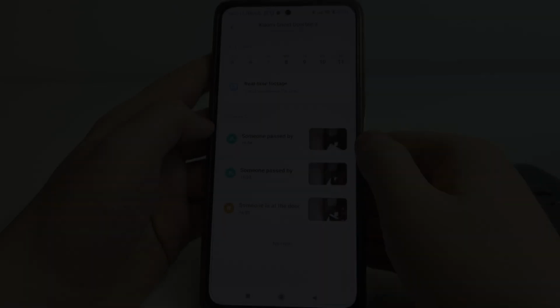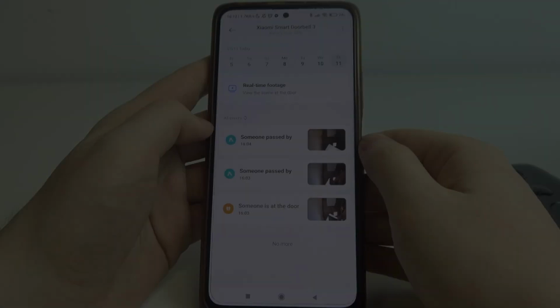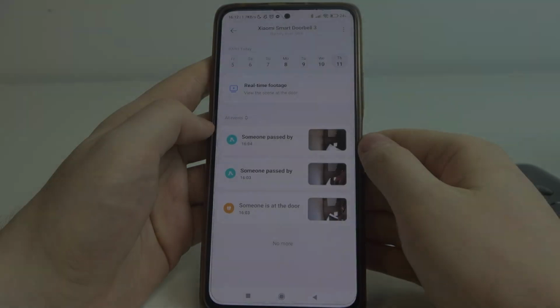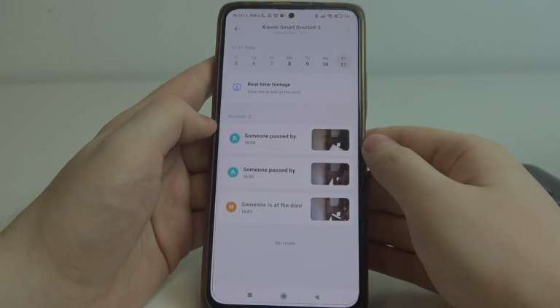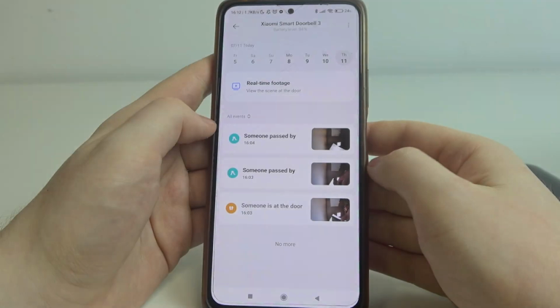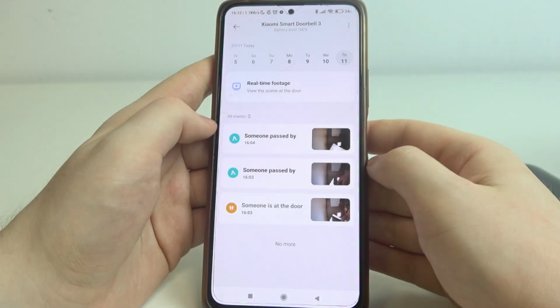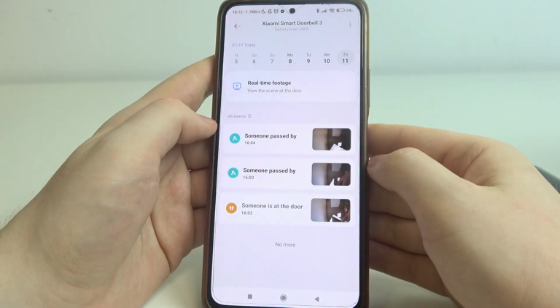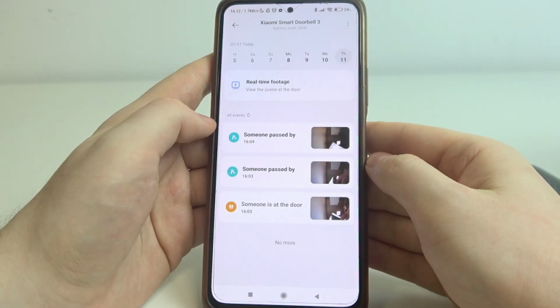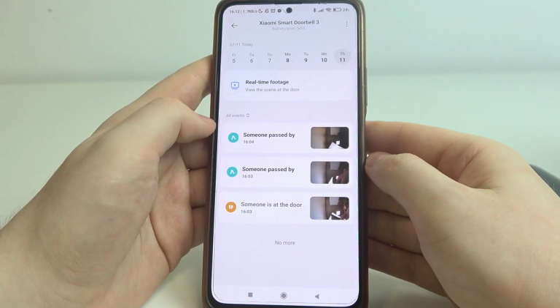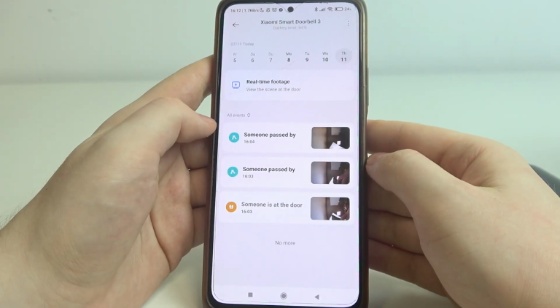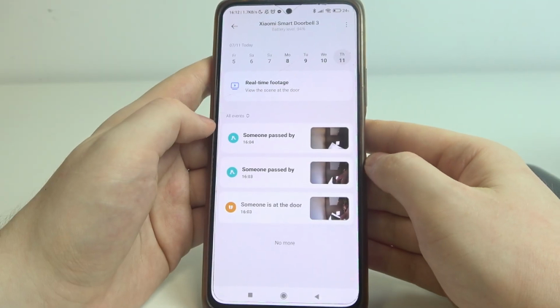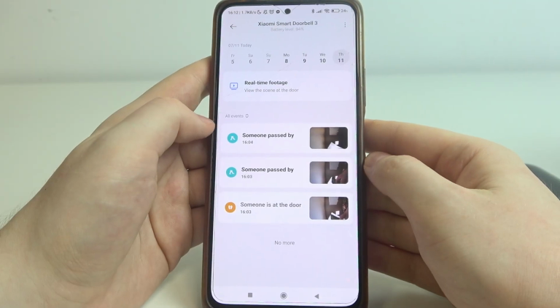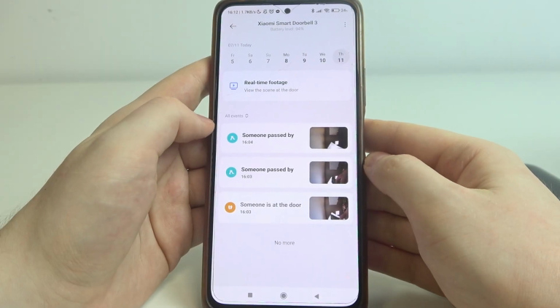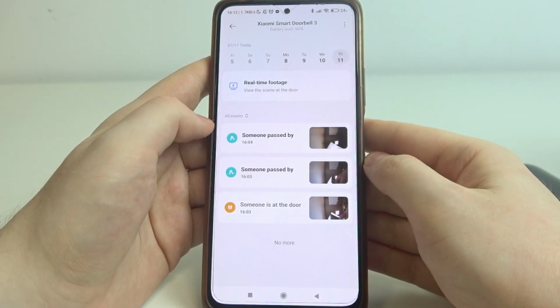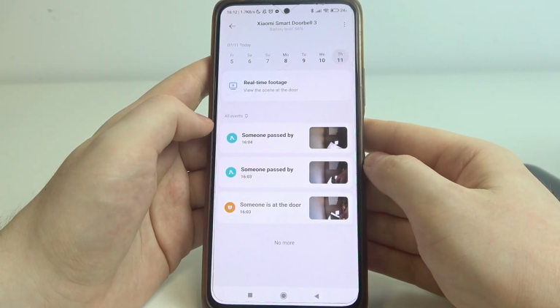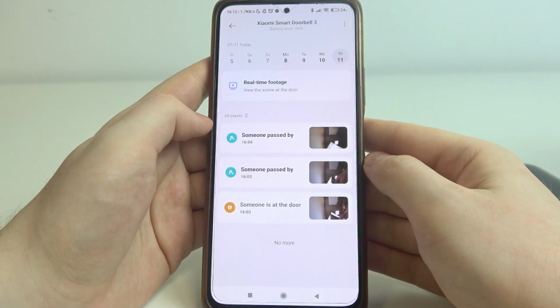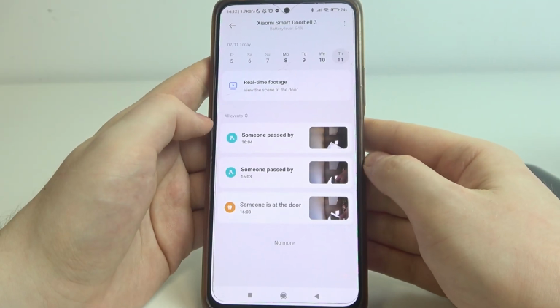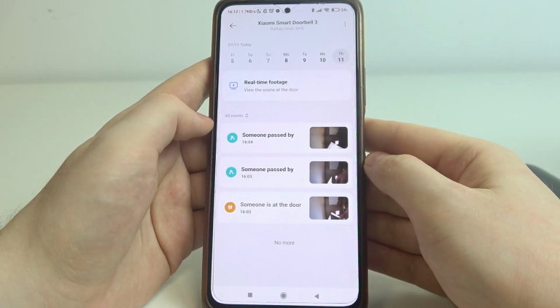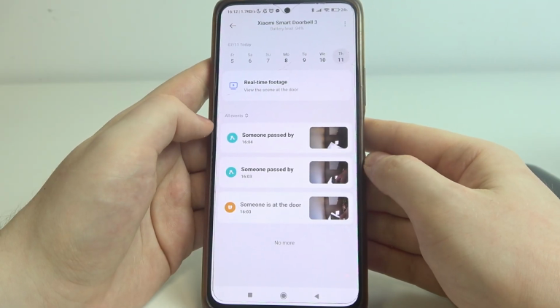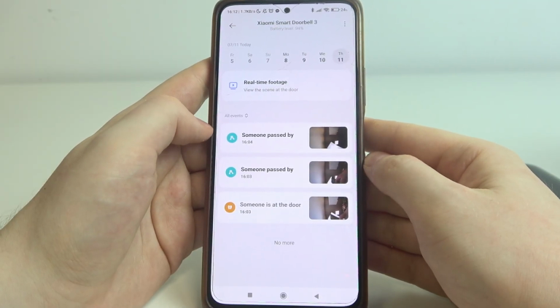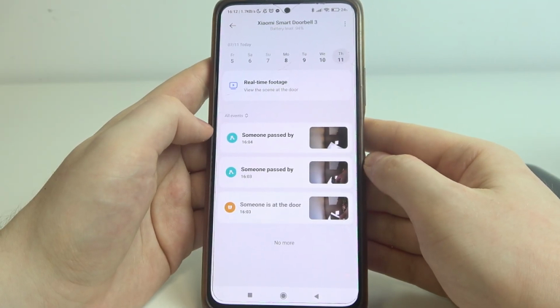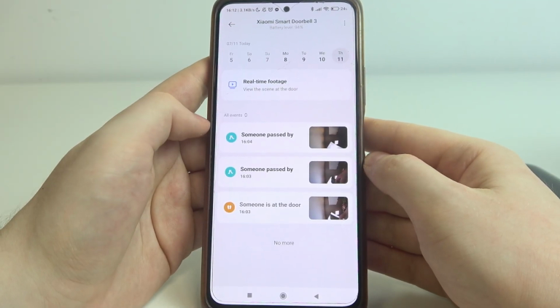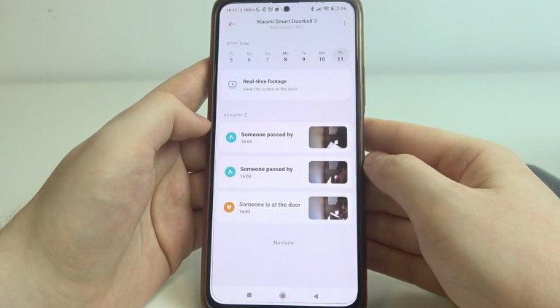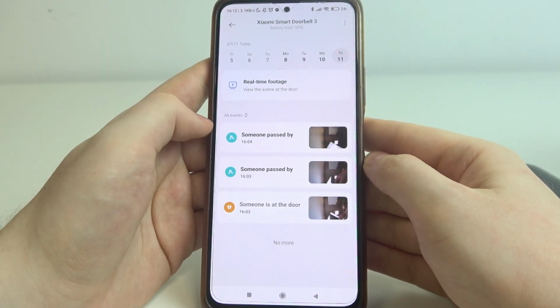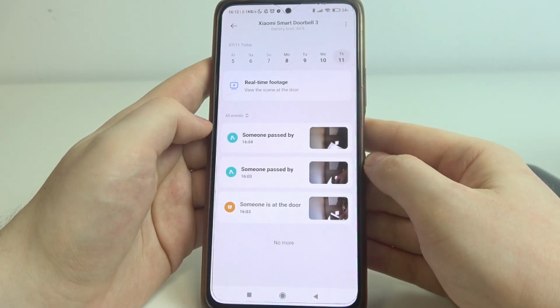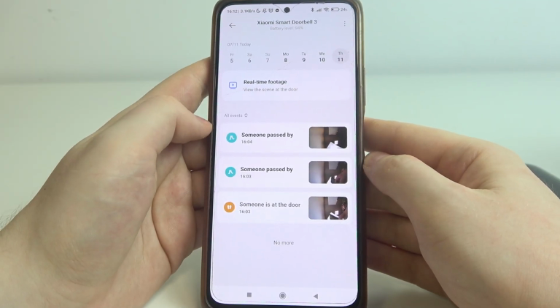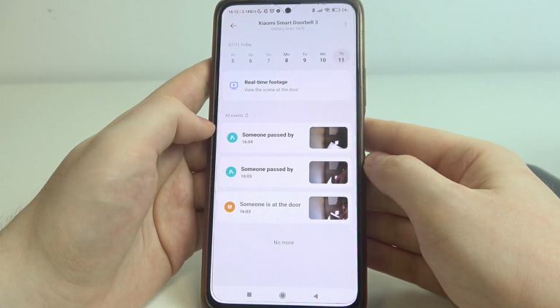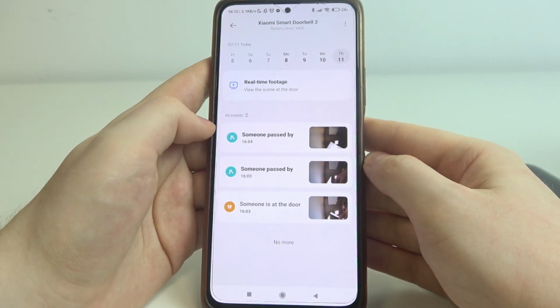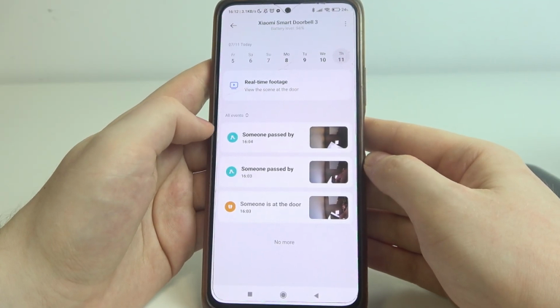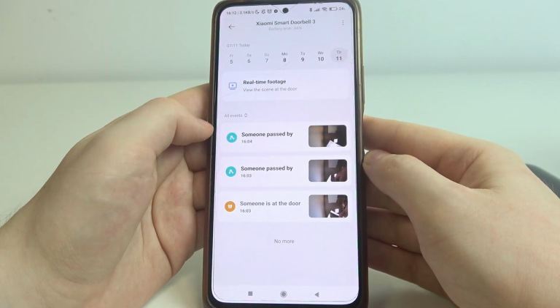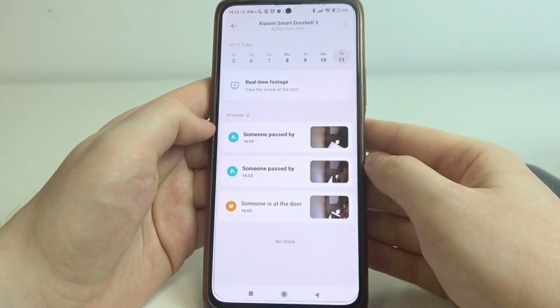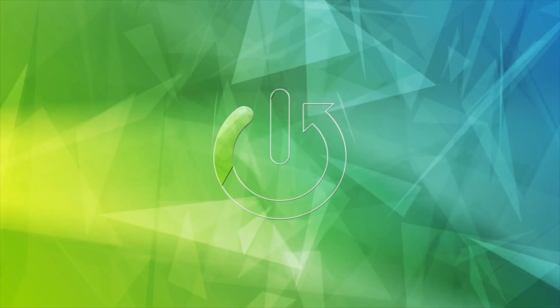Hello, in this video I want to show you how to change the device name for Xiaomi Smart Doorbell.